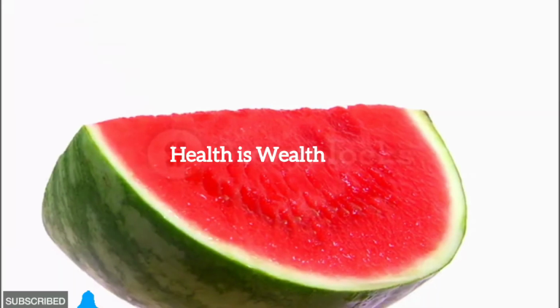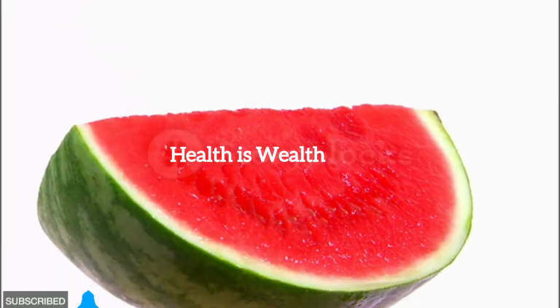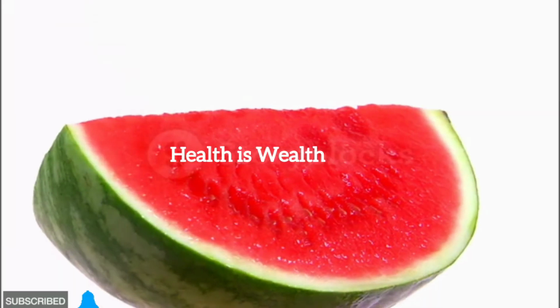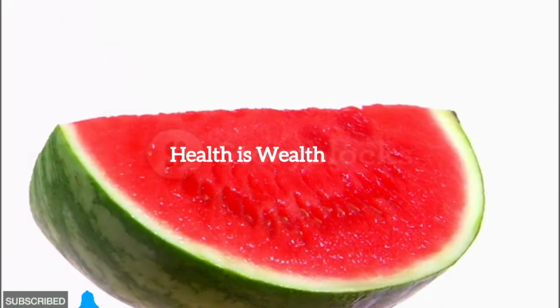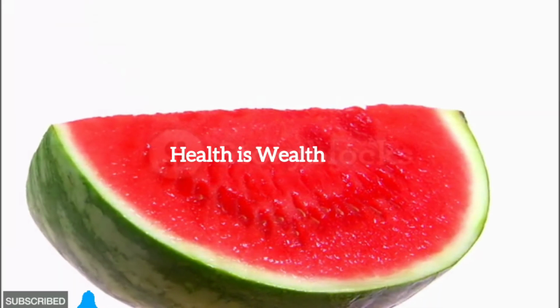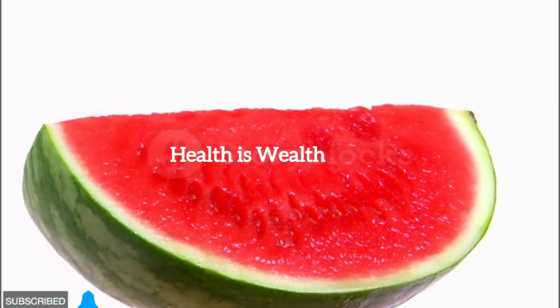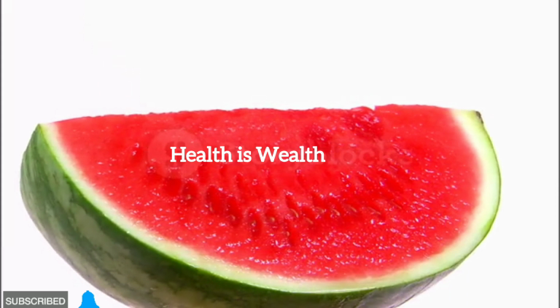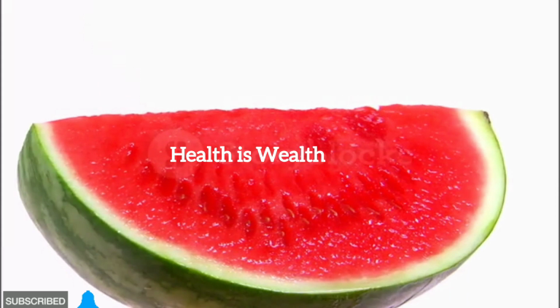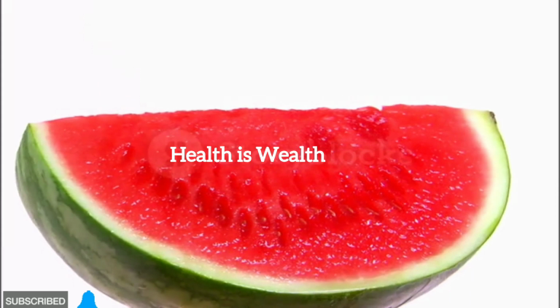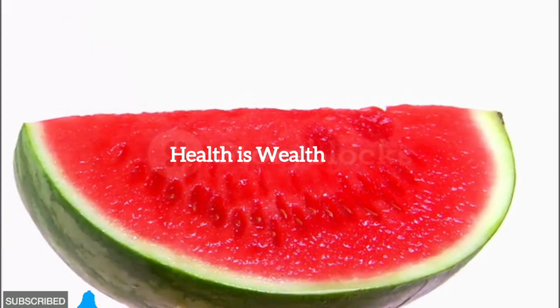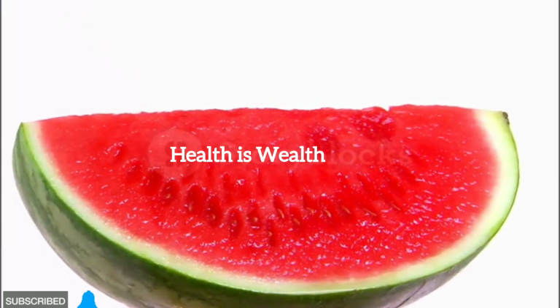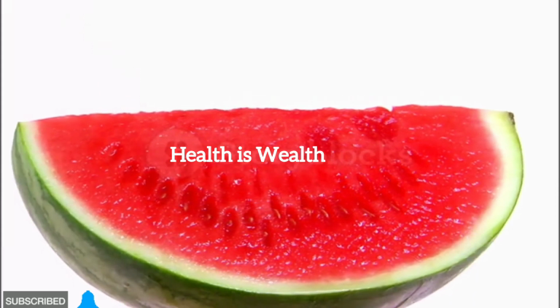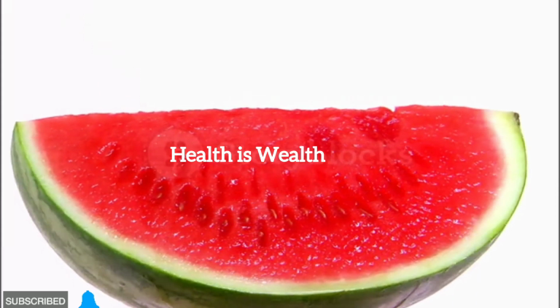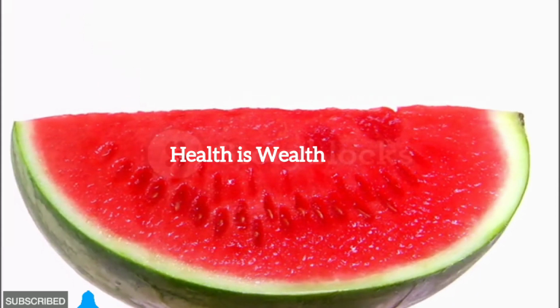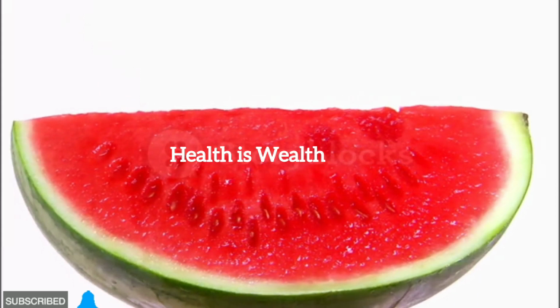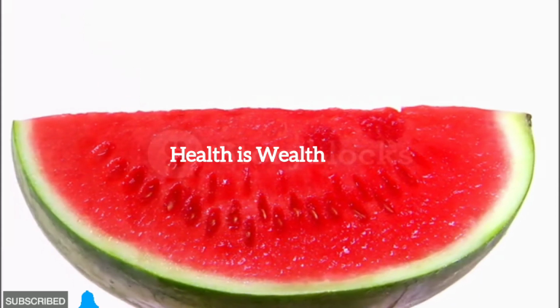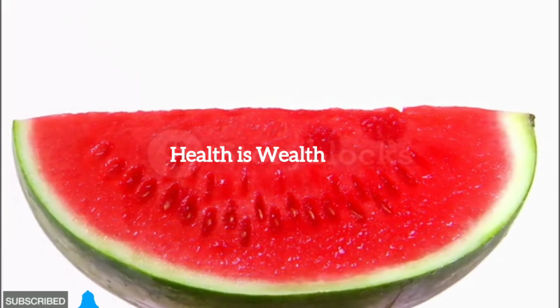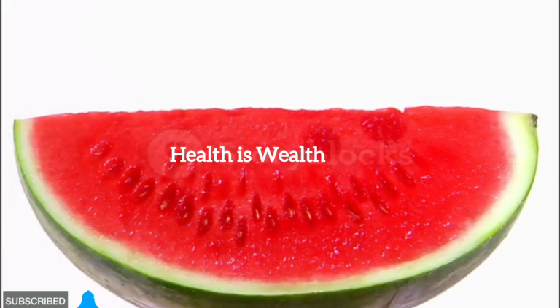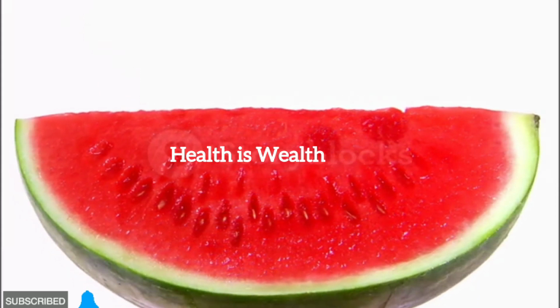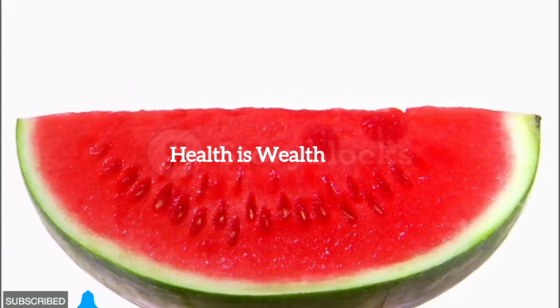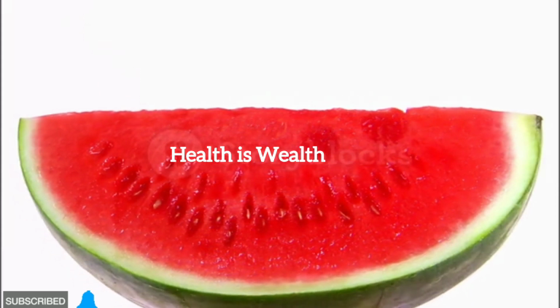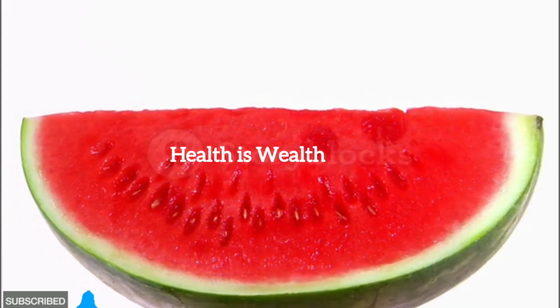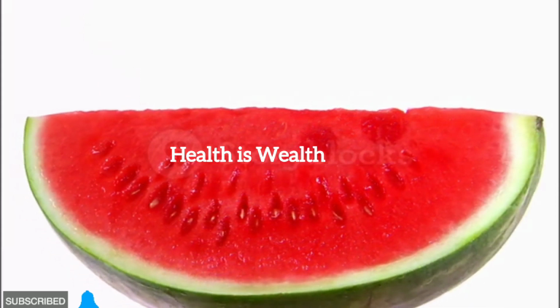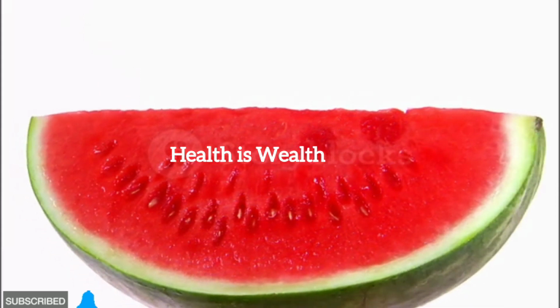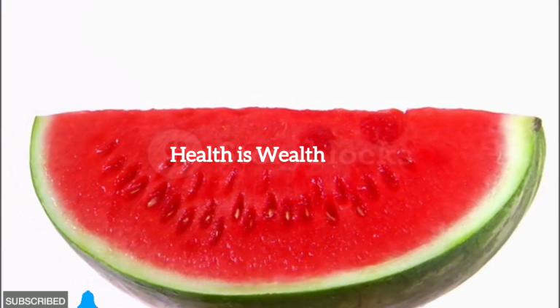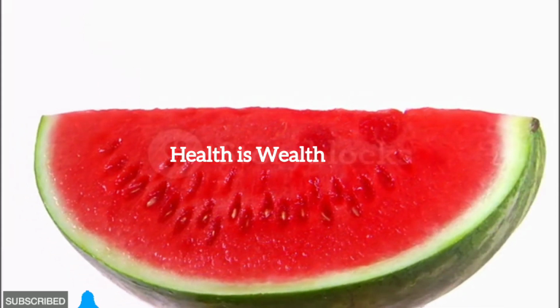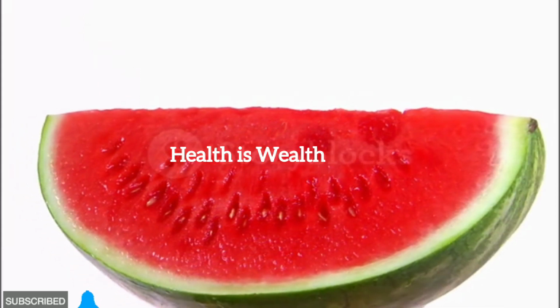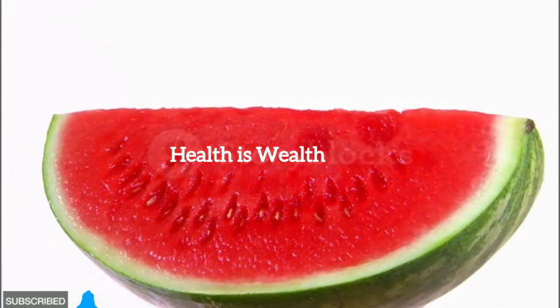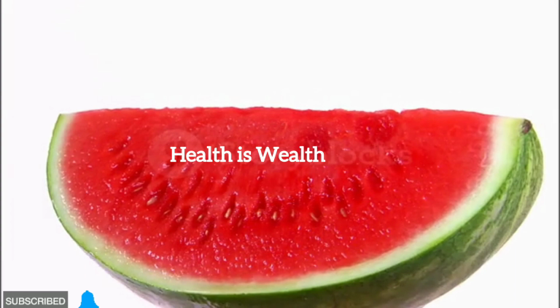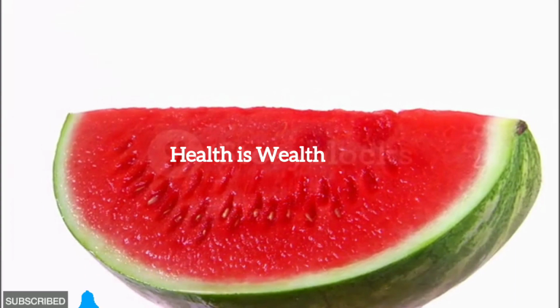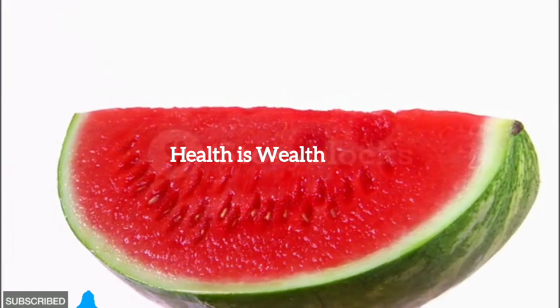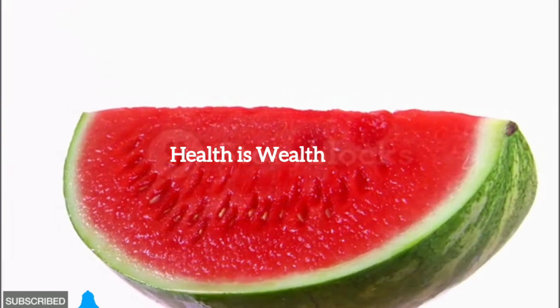Melons. Watermelon, cantaloupe, and honeydew are hydrating fruits with a low glycemic index. Moderation is key, as they do contain natural sugars.